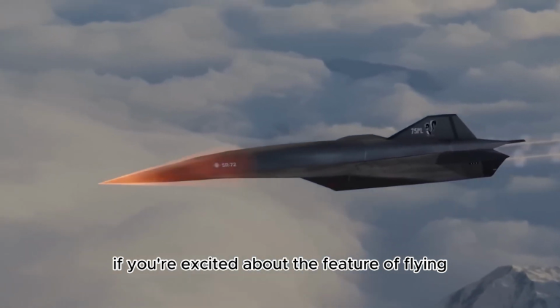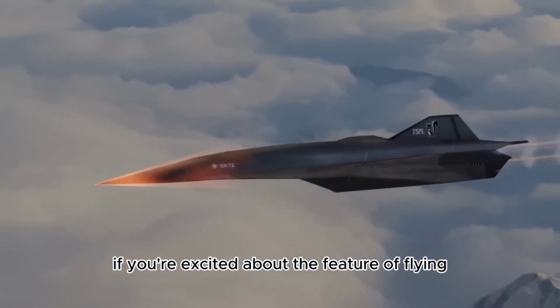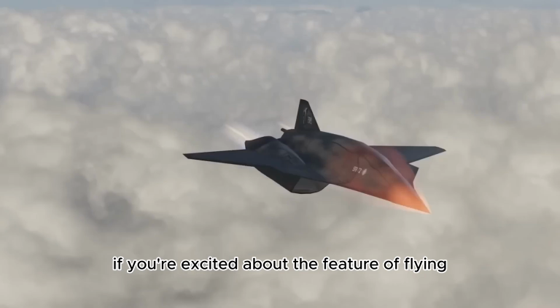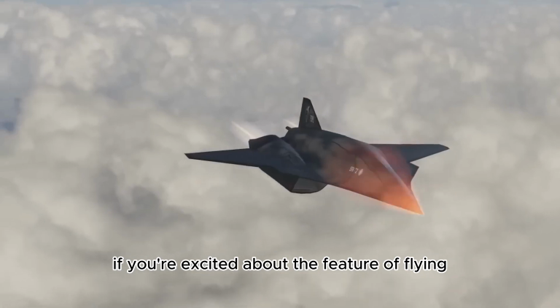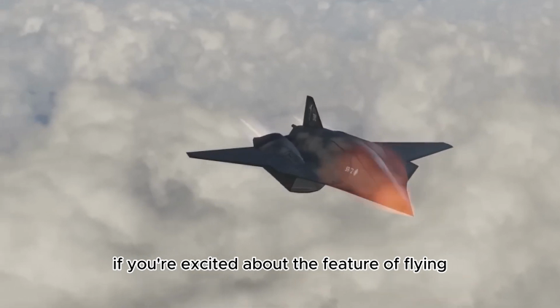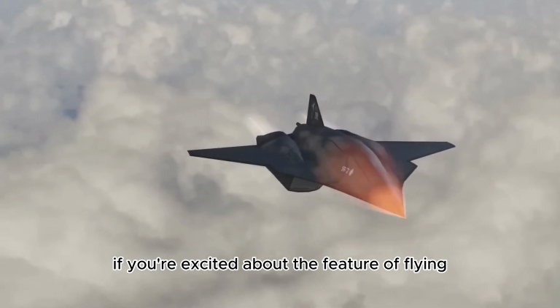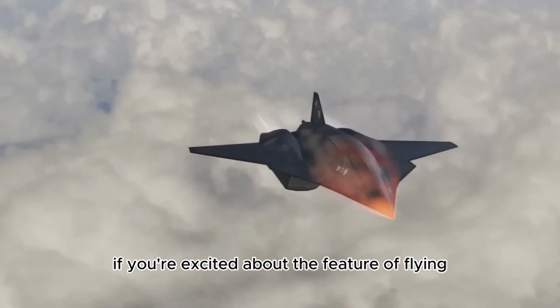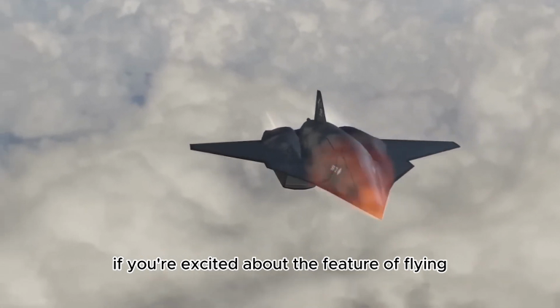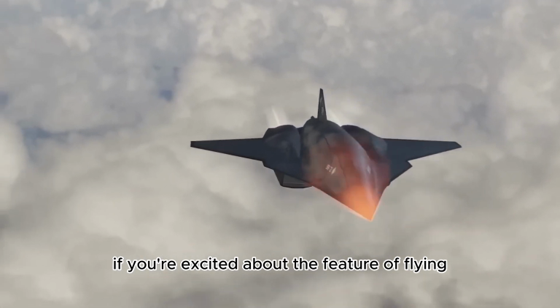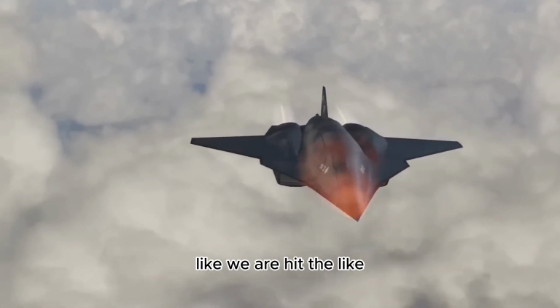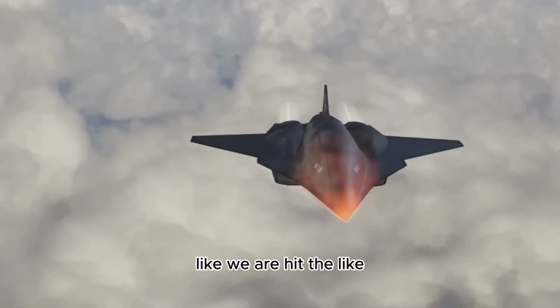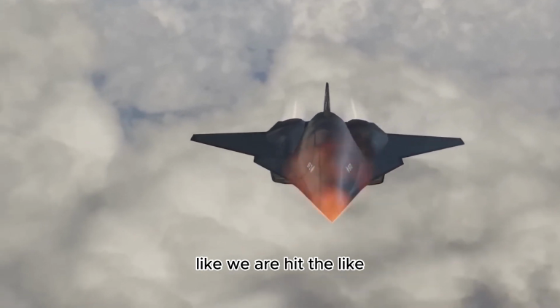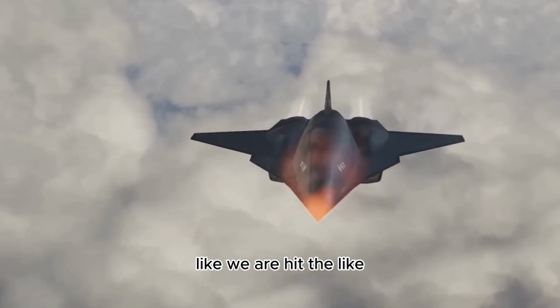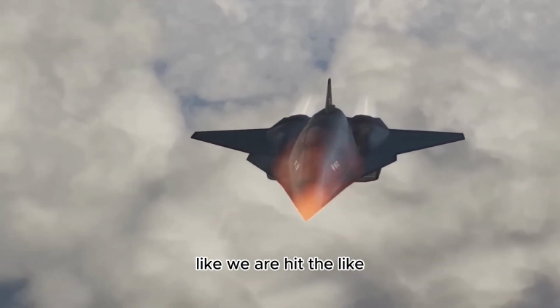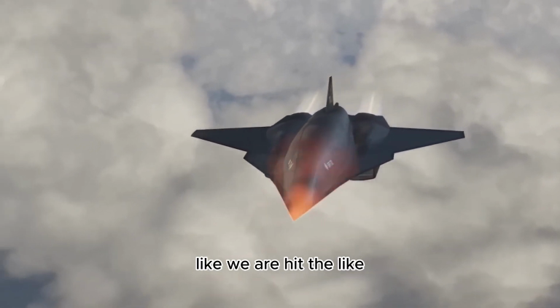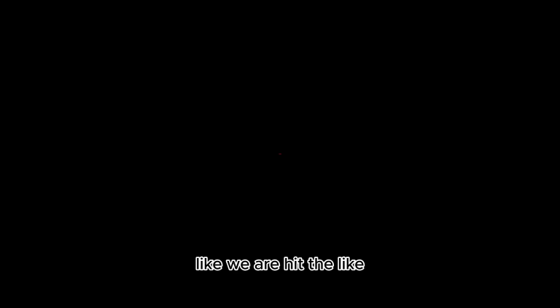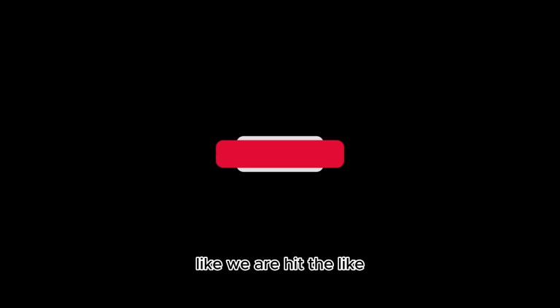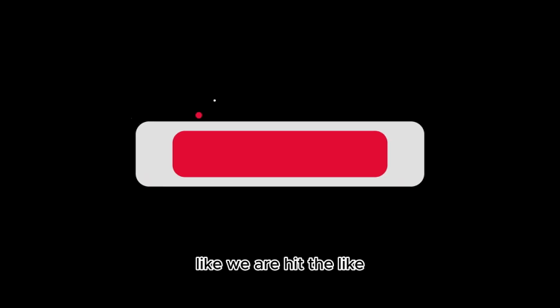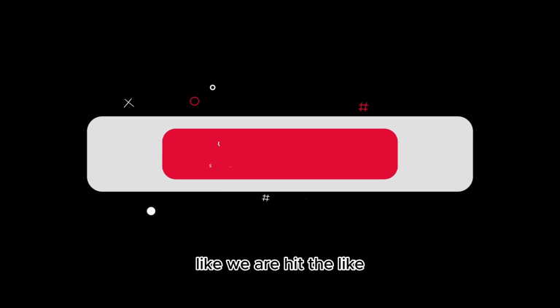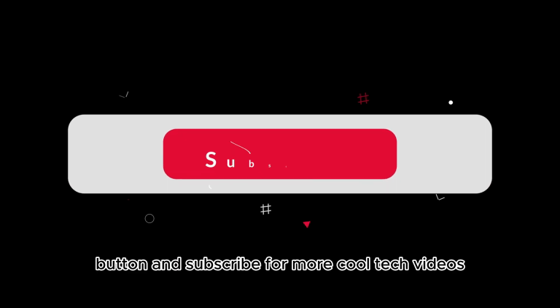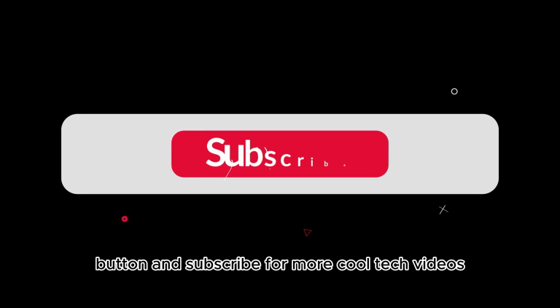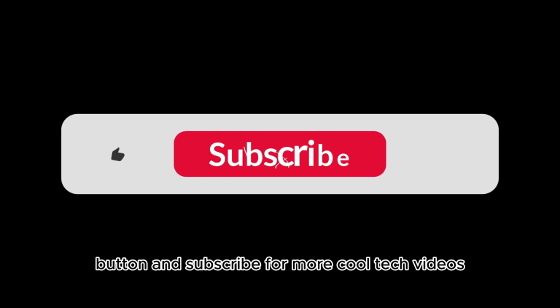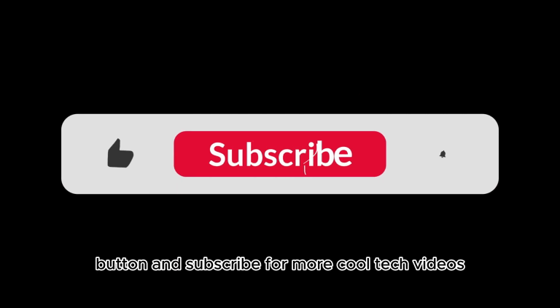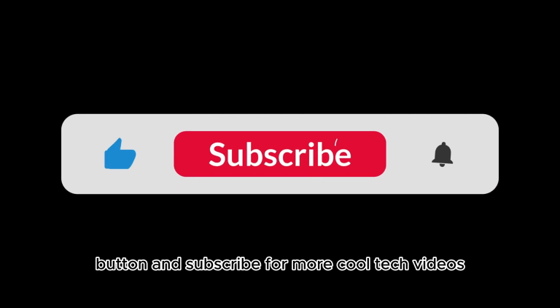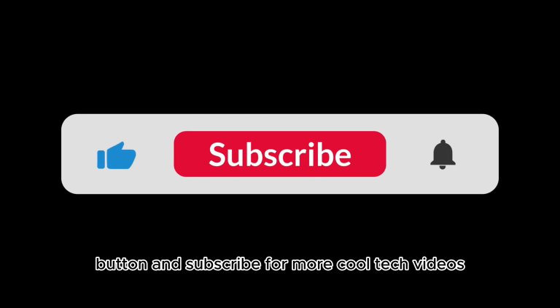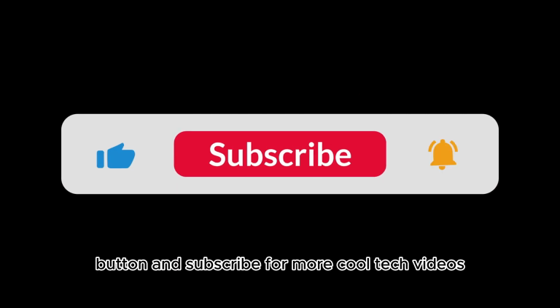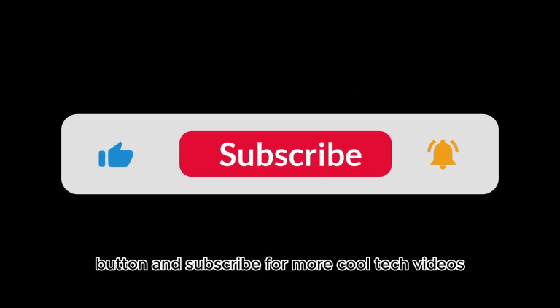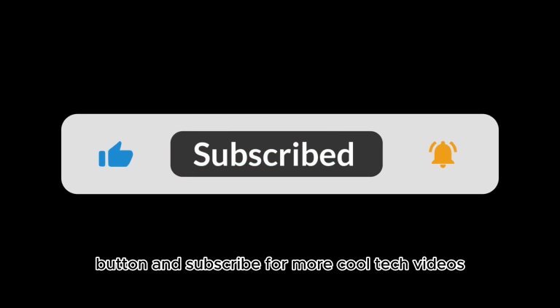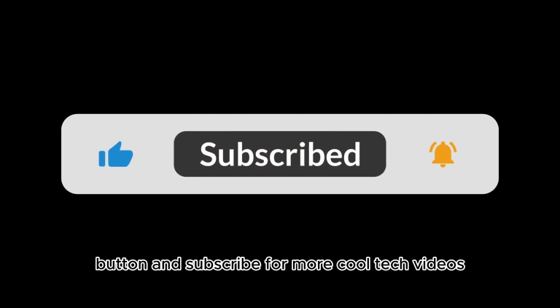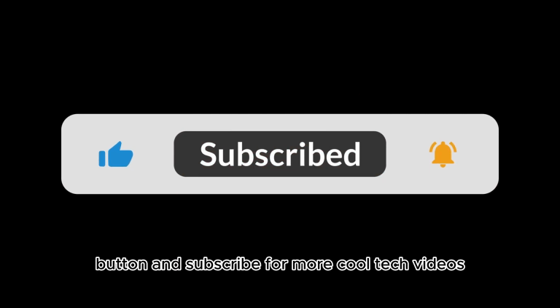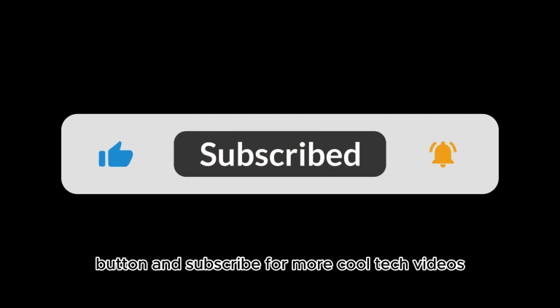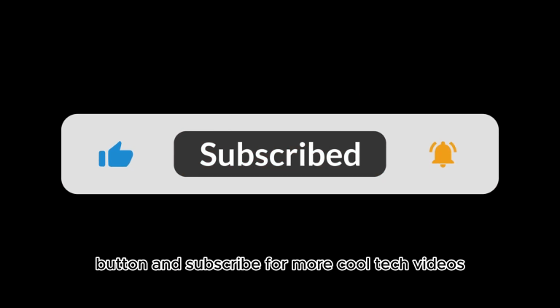If you're excited about the future of flying like we are, hit the like button and subscribe for more cool tech videos.